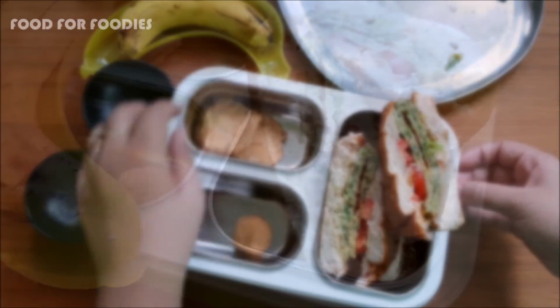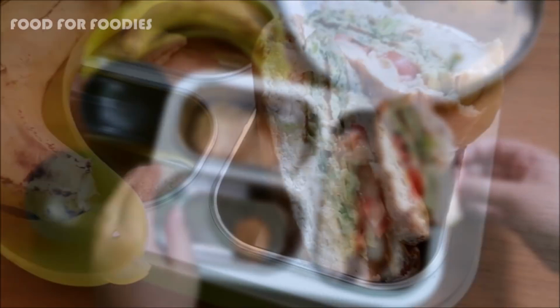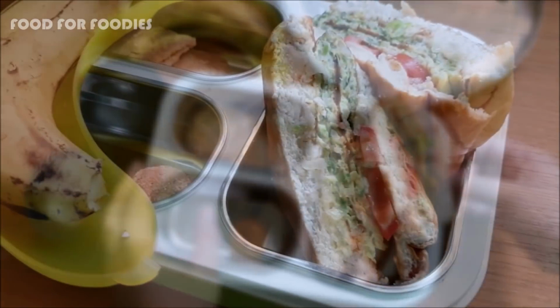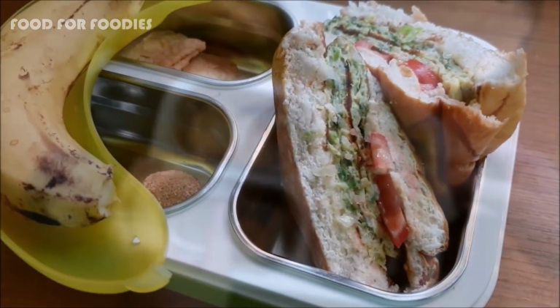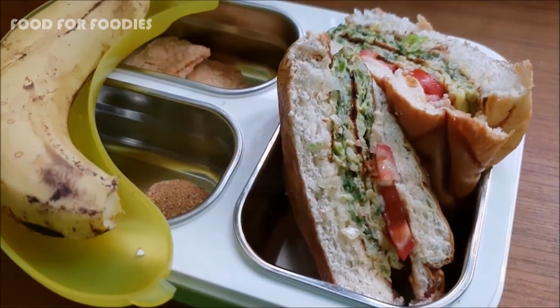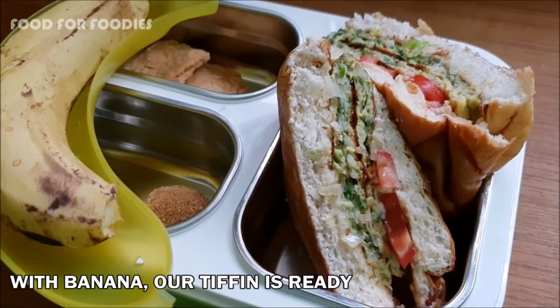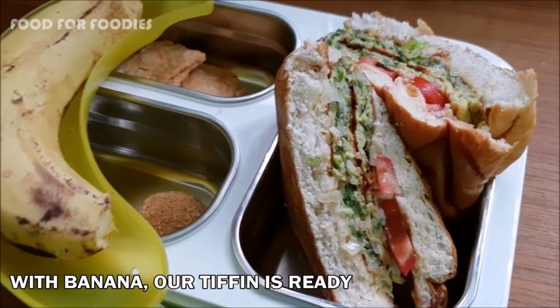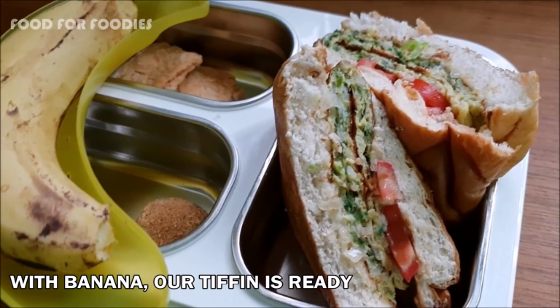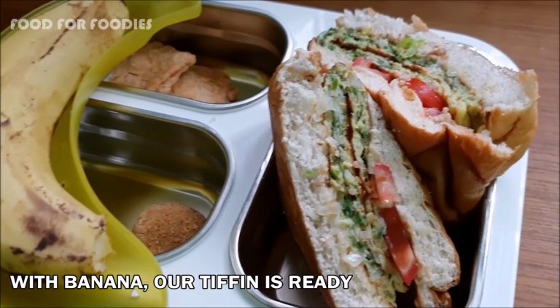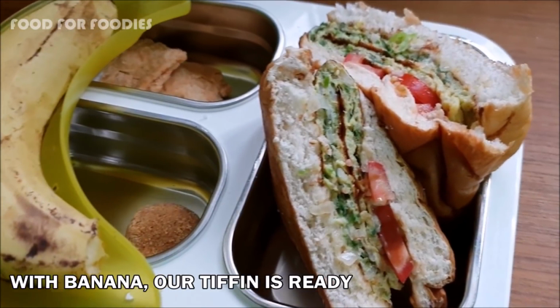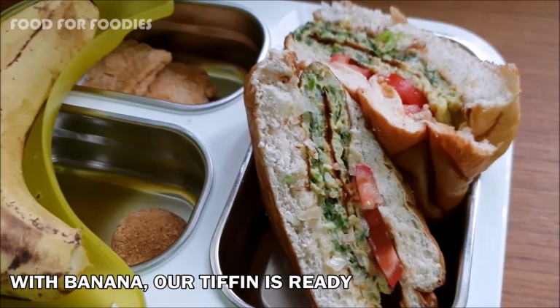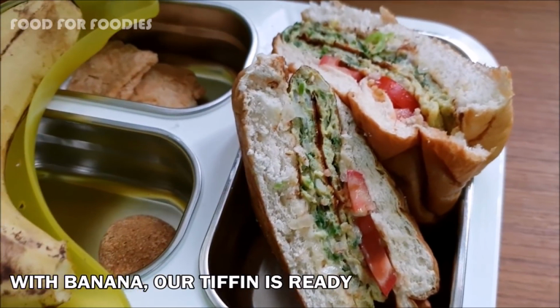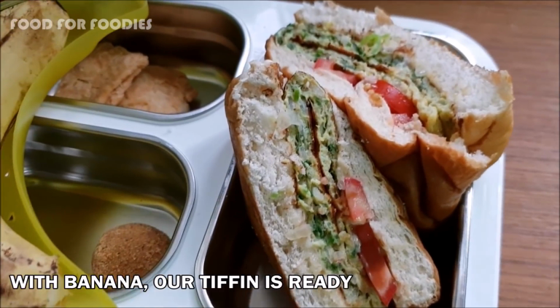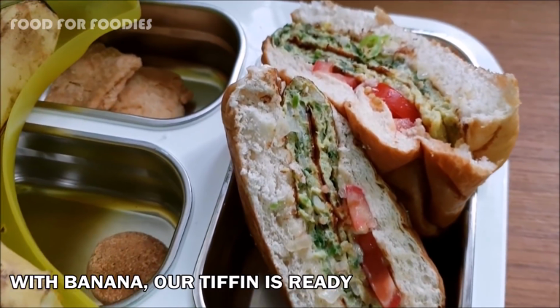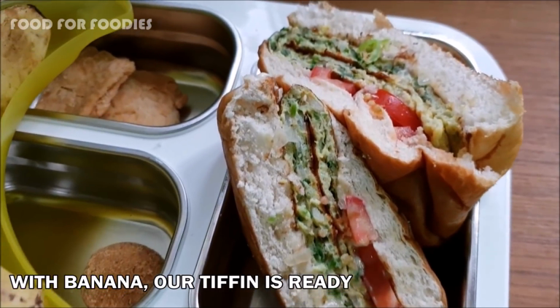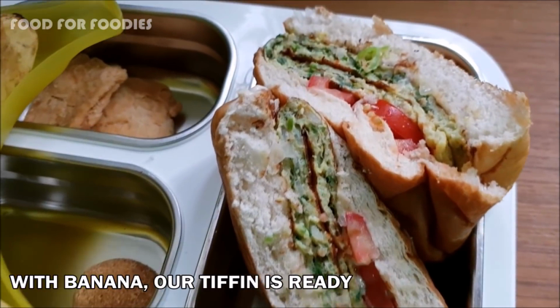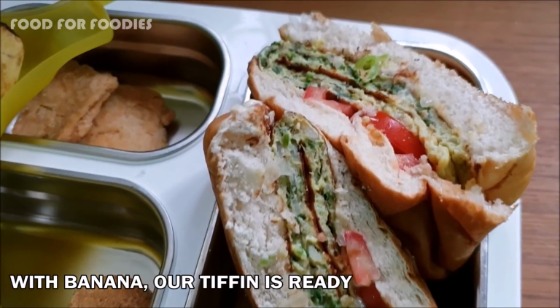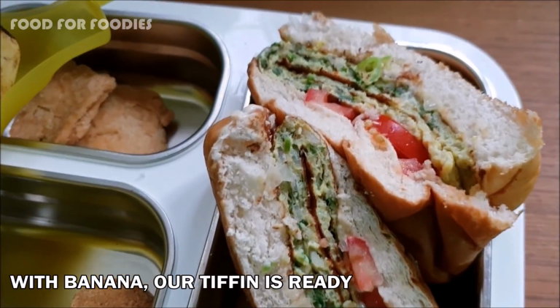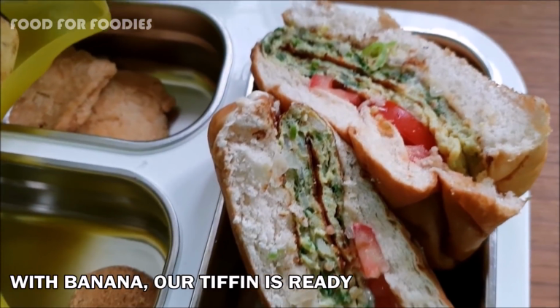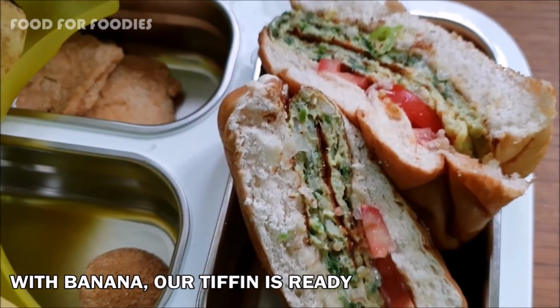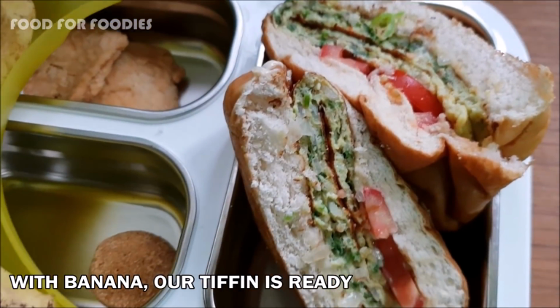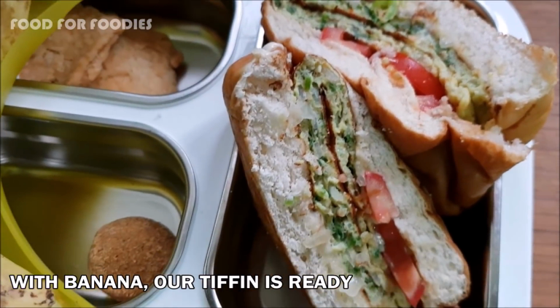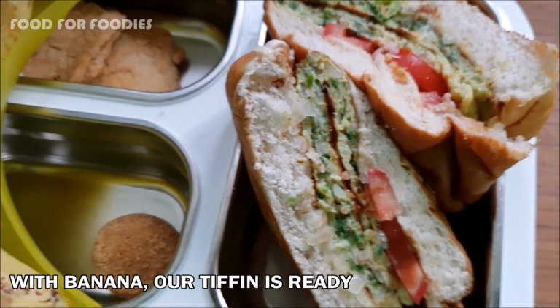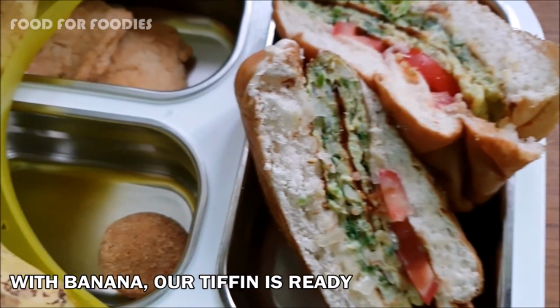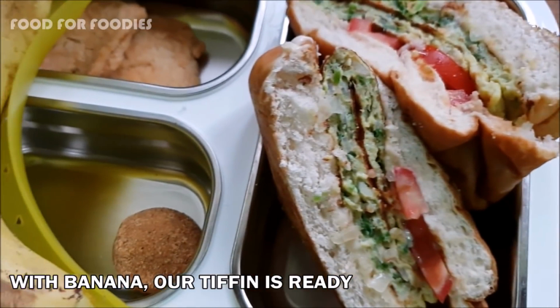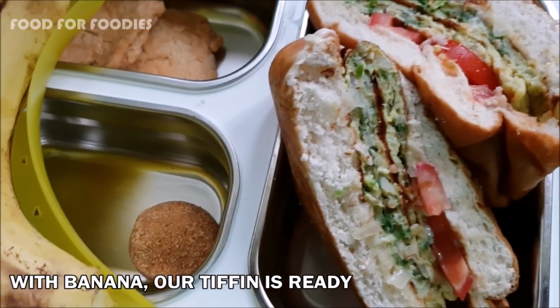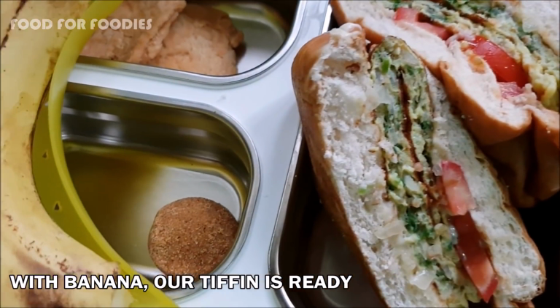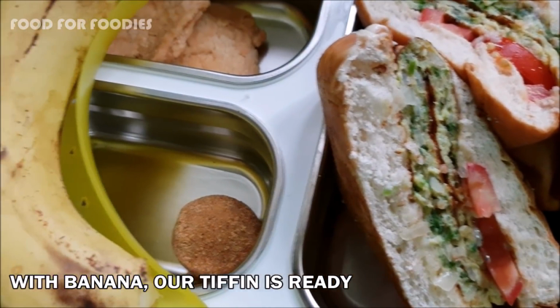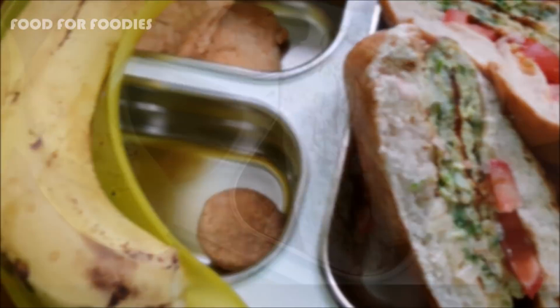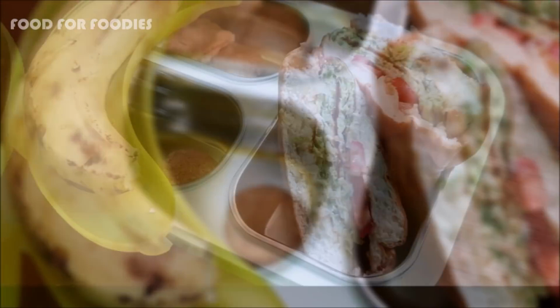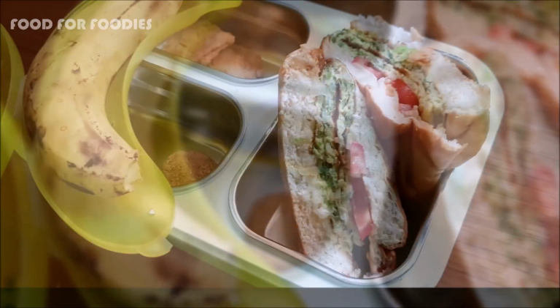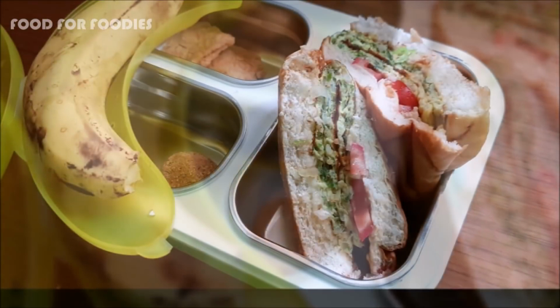You can also see this recipe on the channel. There is also banana and fruits you can serve alongside.